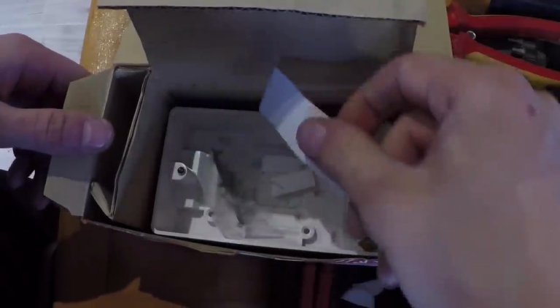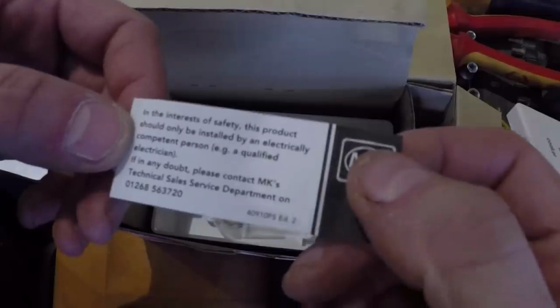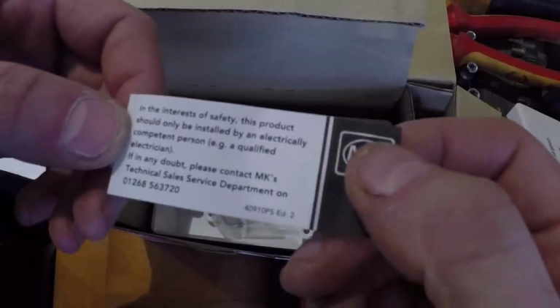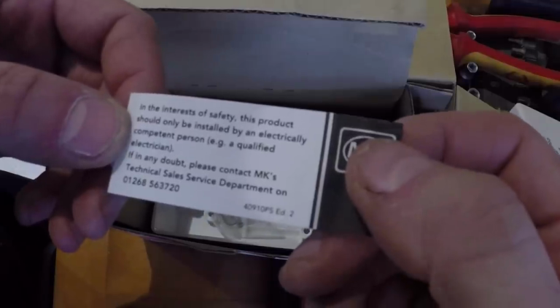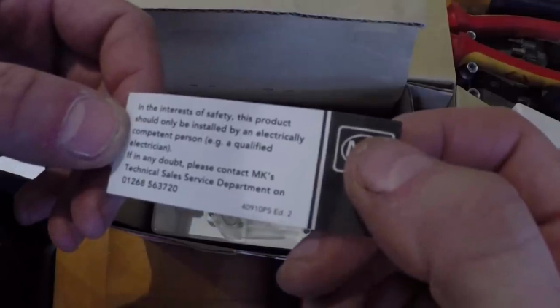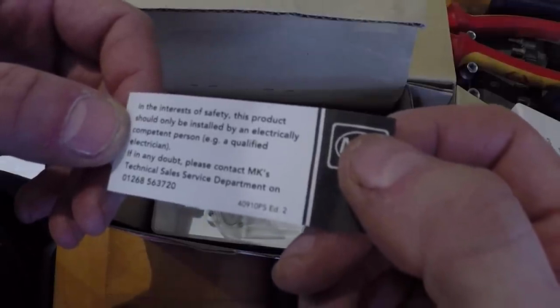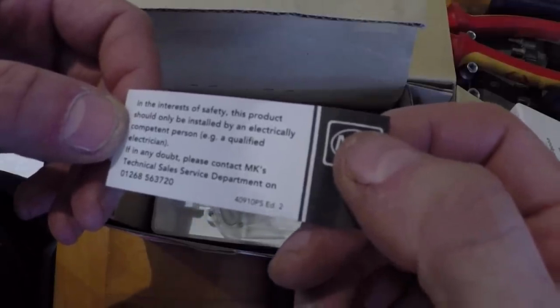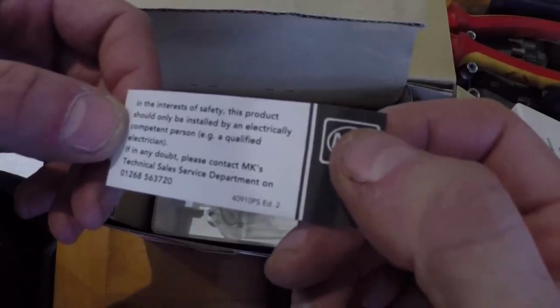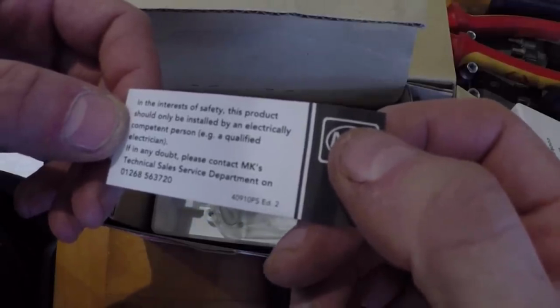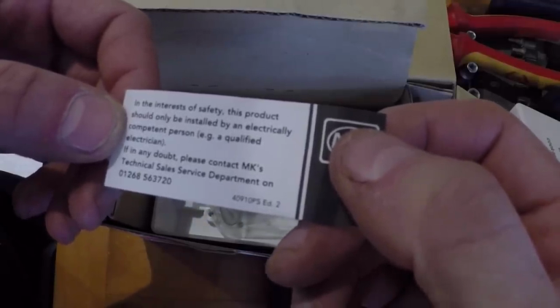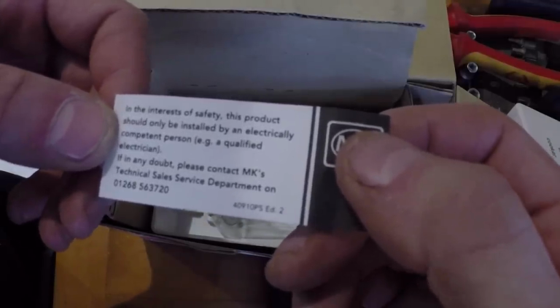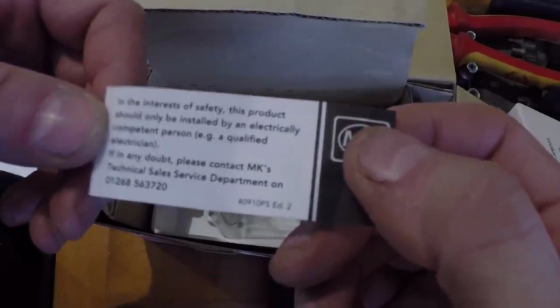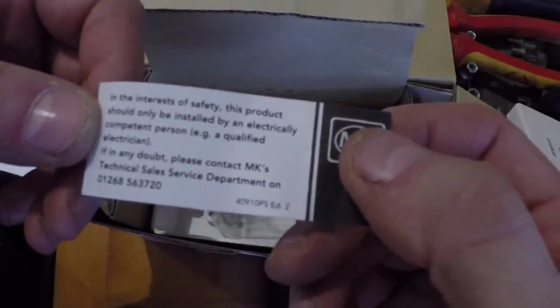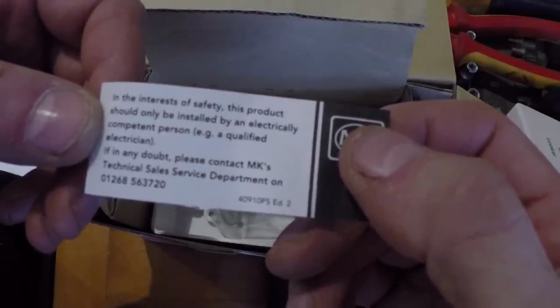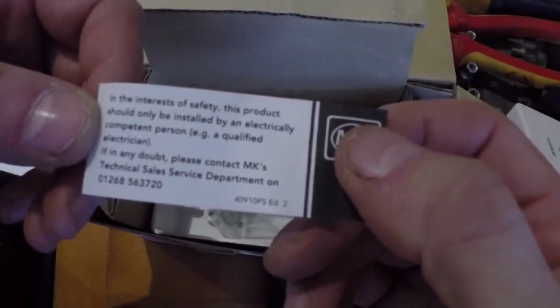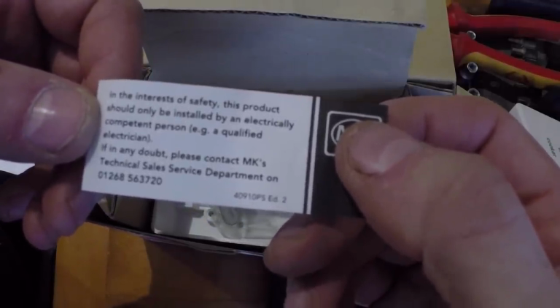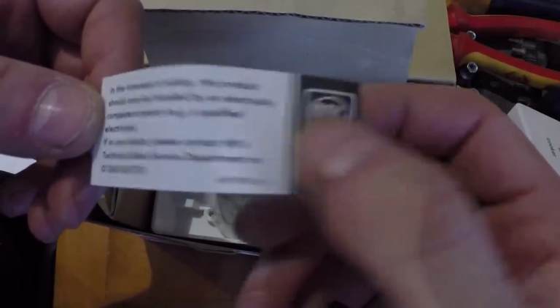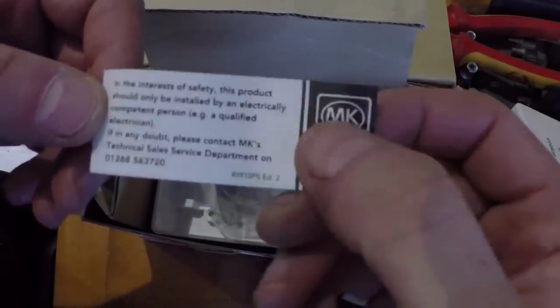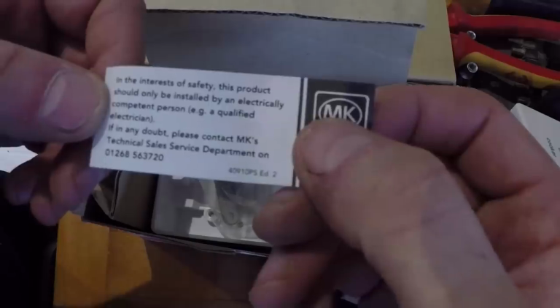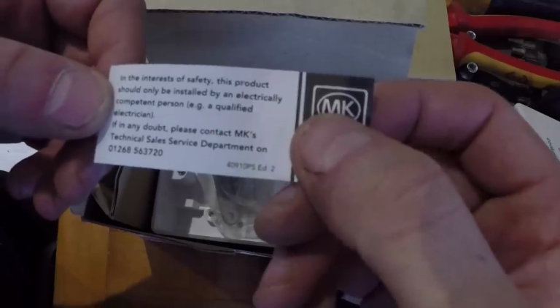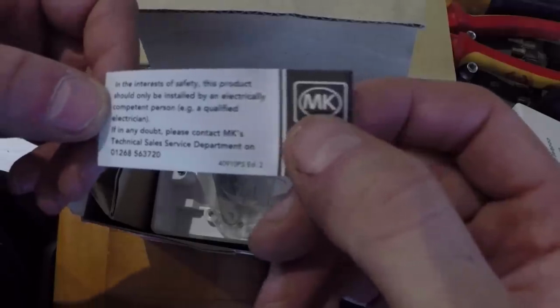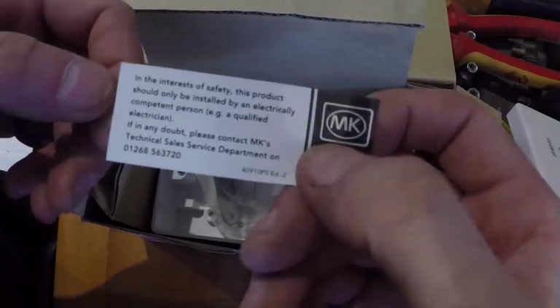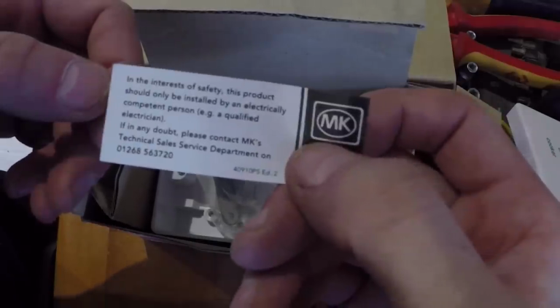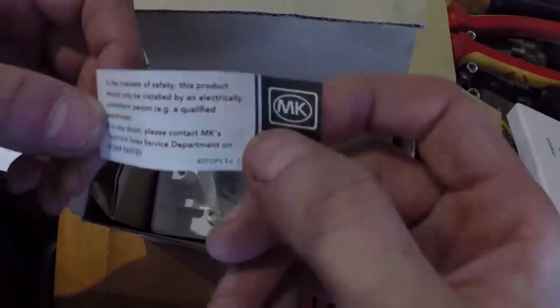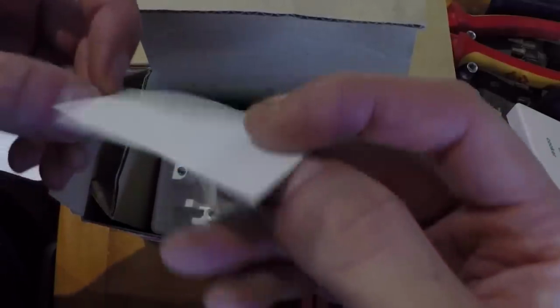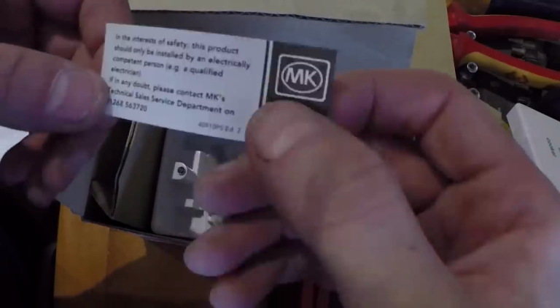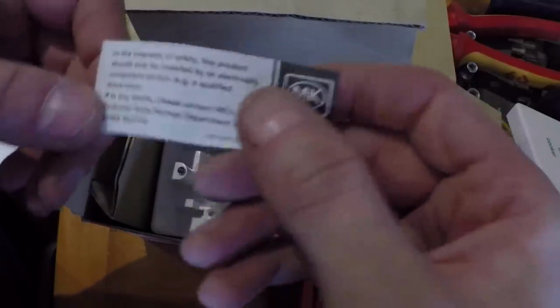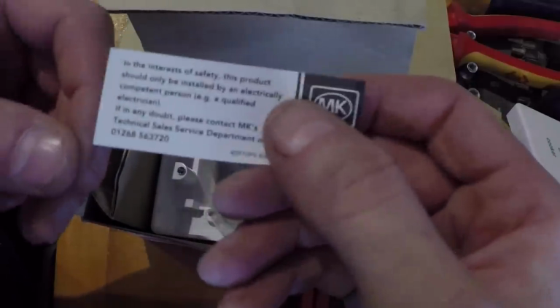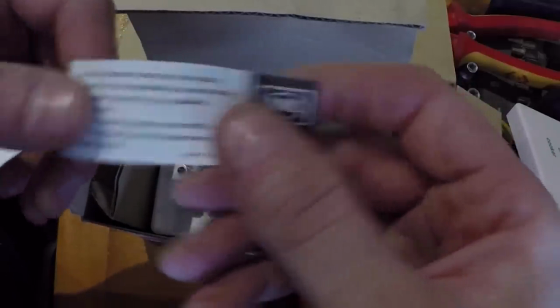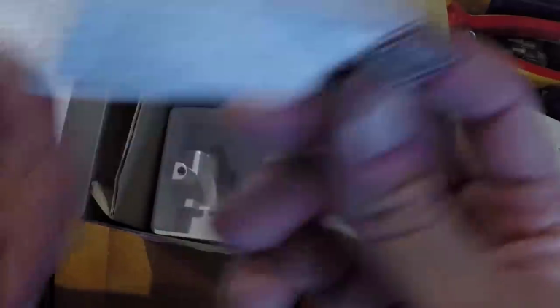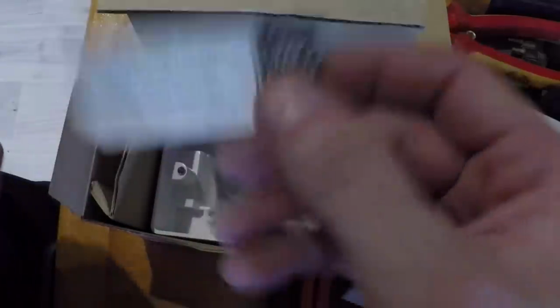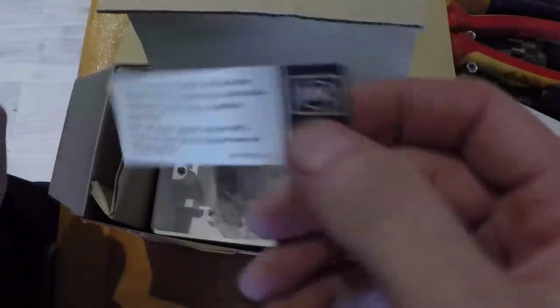In the interest of safety, this product should only be installed by a competent person. Okay, all right - we're going to have to find someone else to do it then!